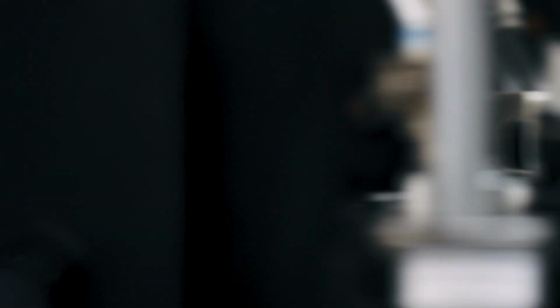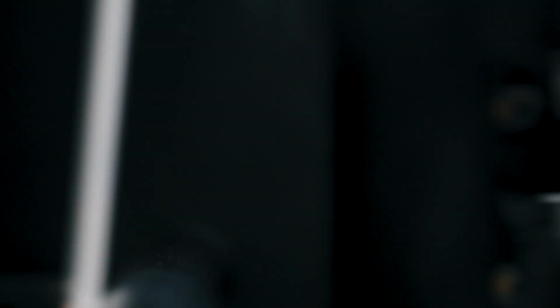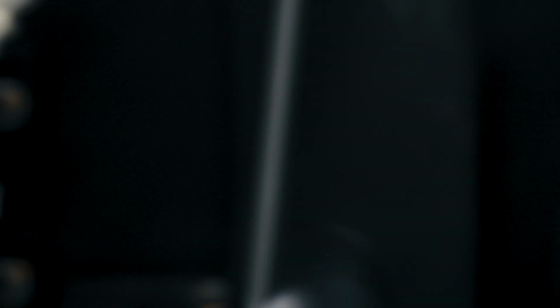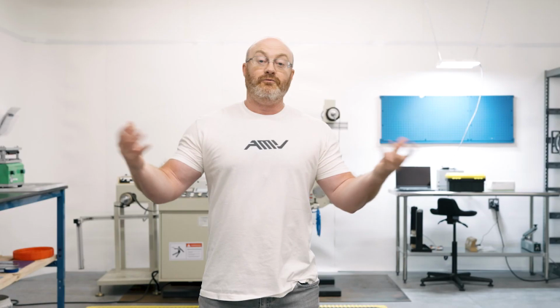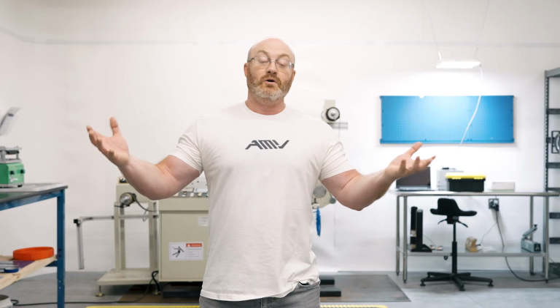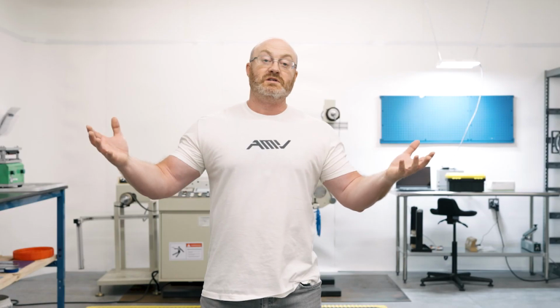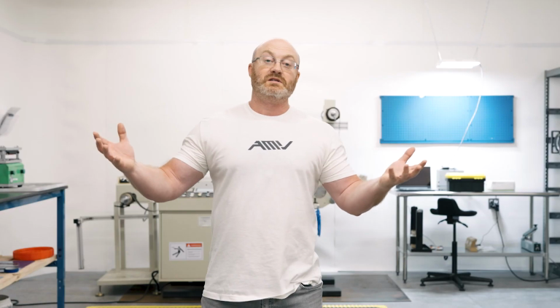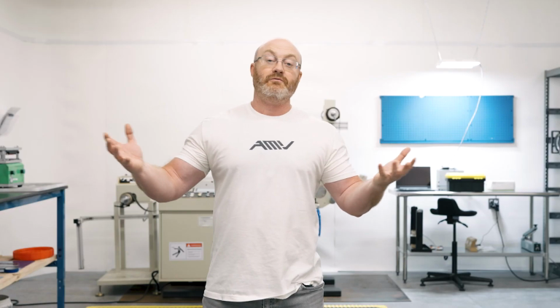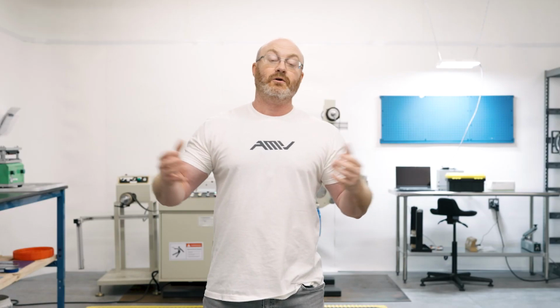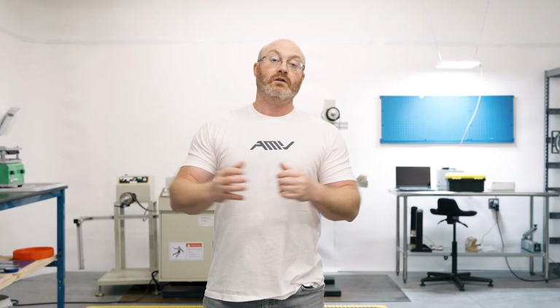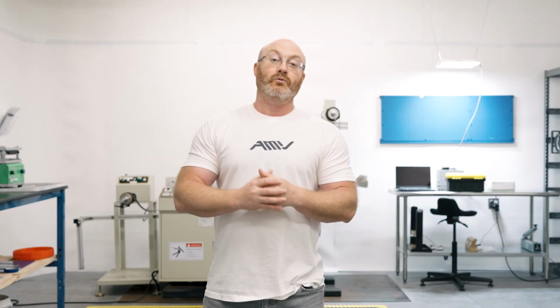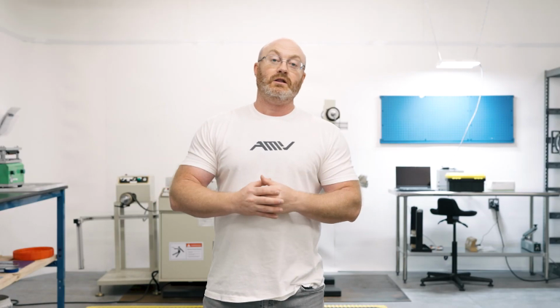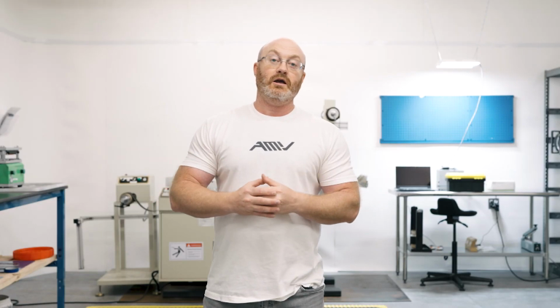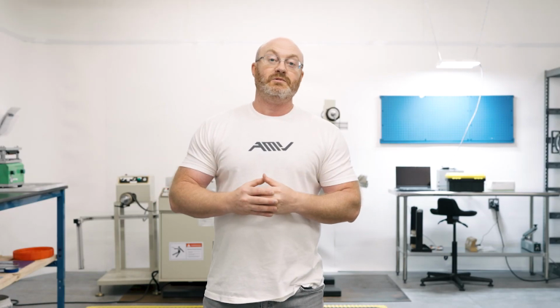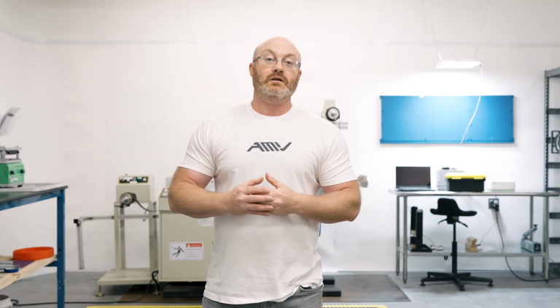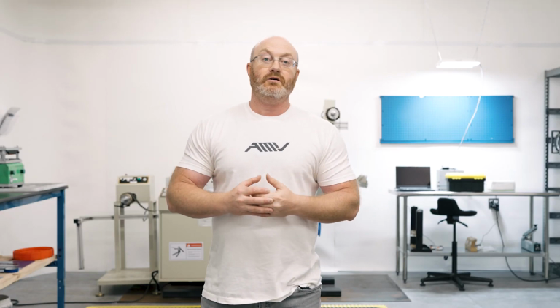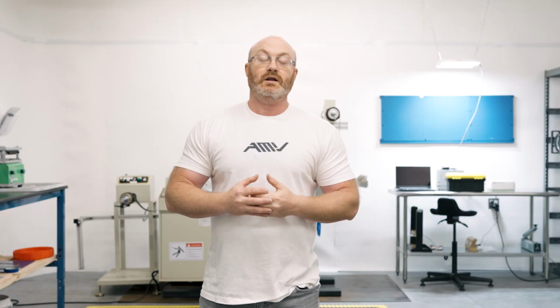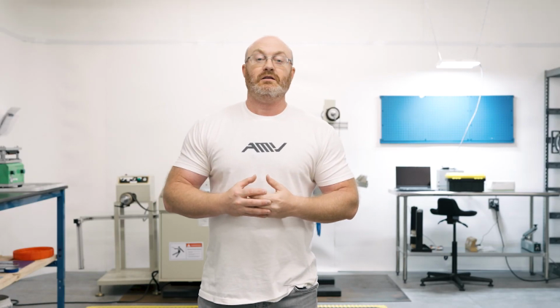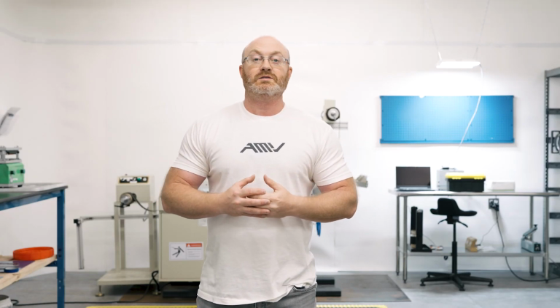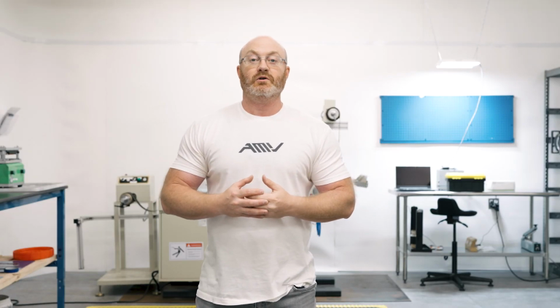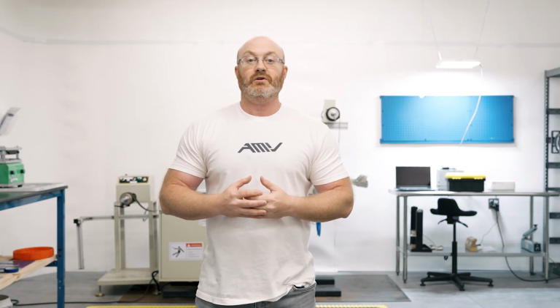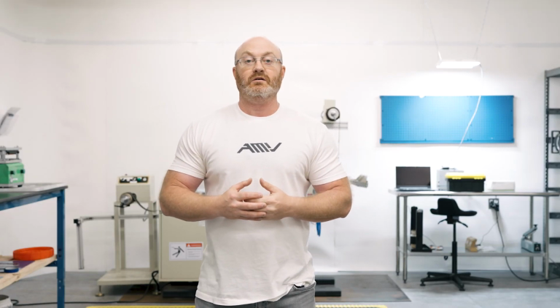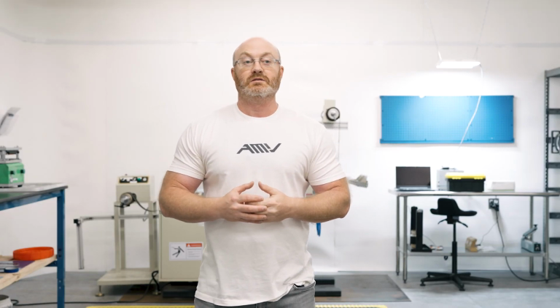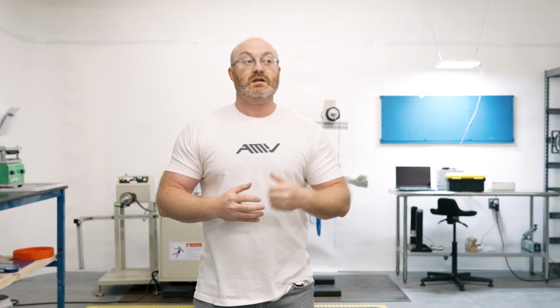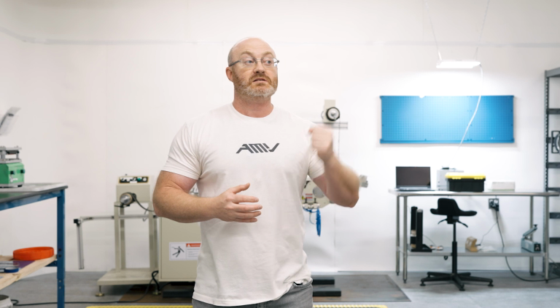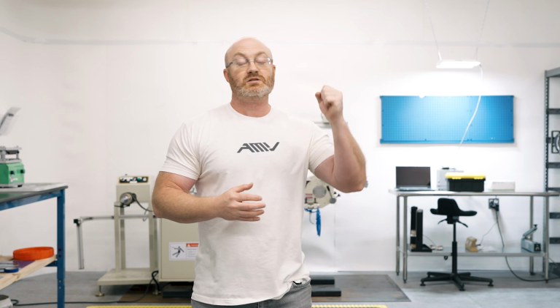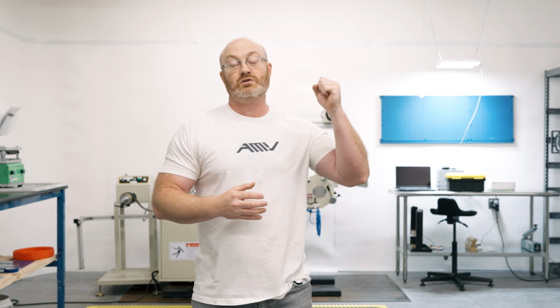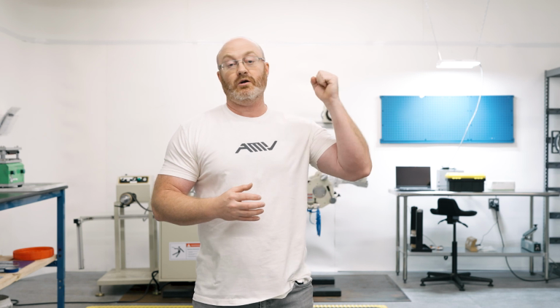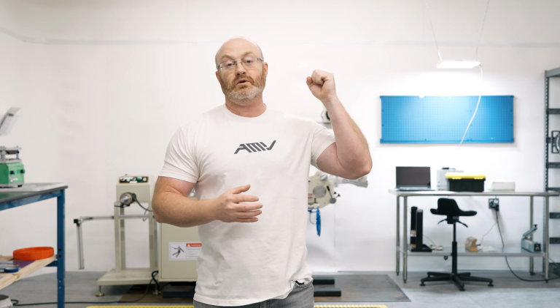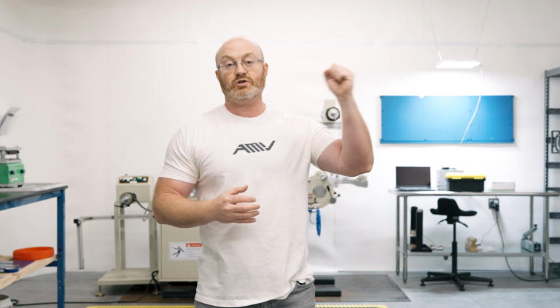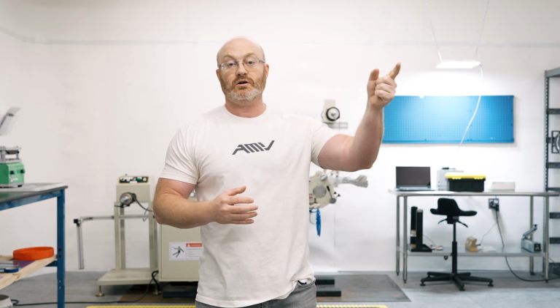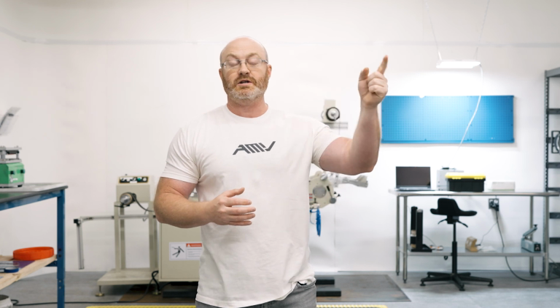All right, folks, it's time for another weekly update here at Atlas Motor Vehicles. Let's start with charging.